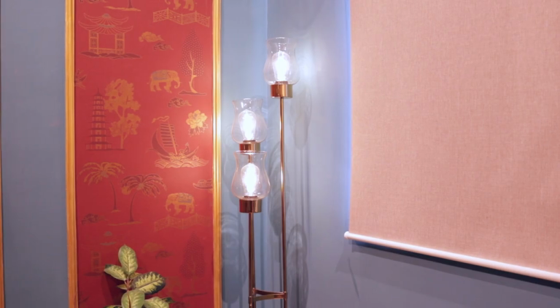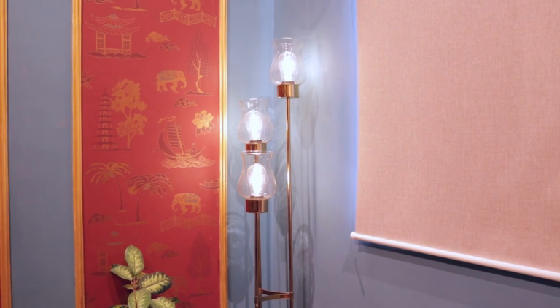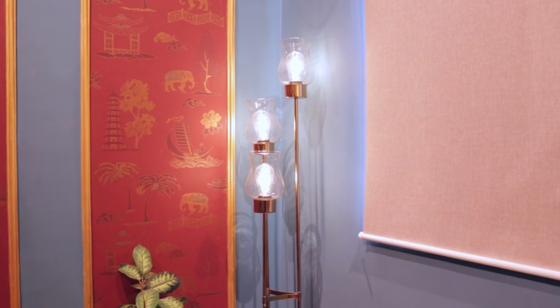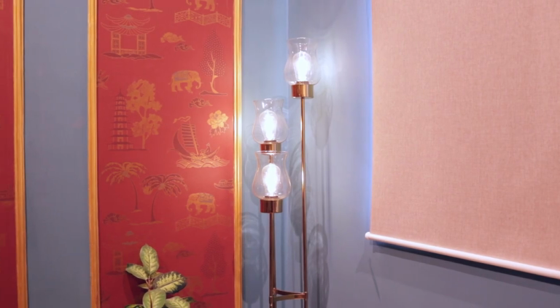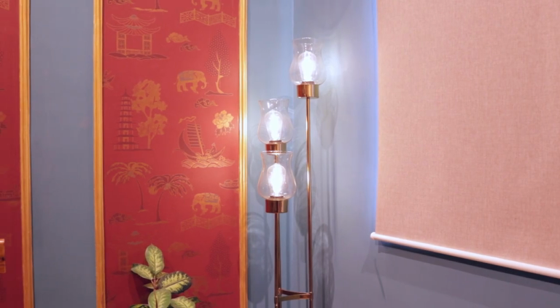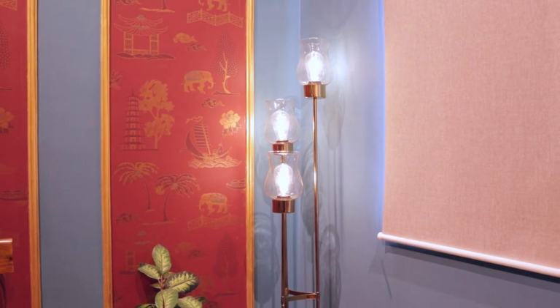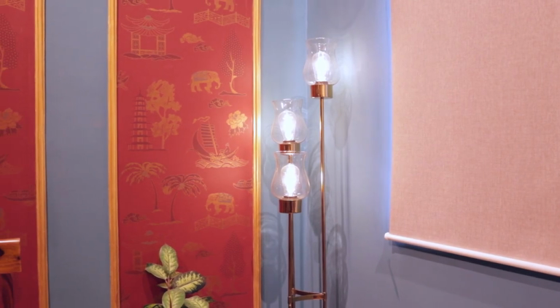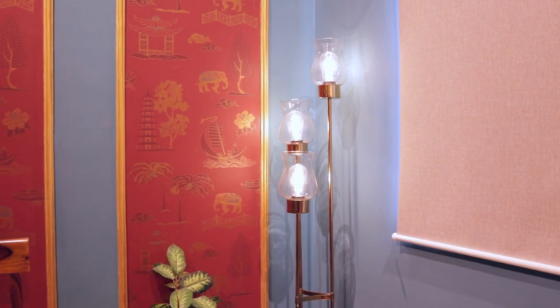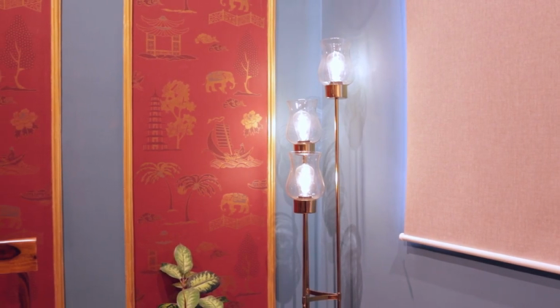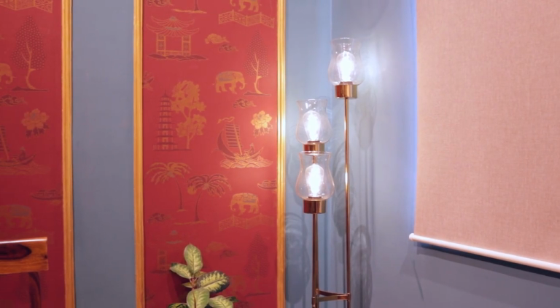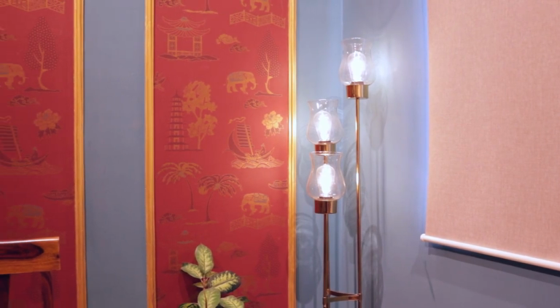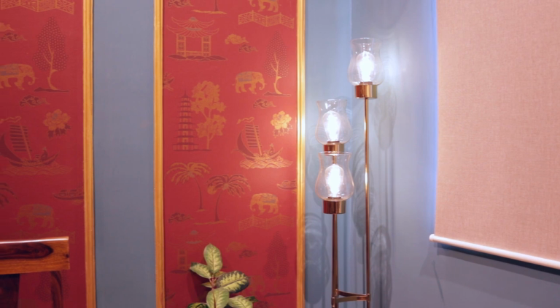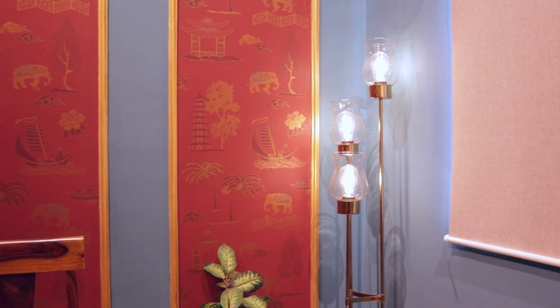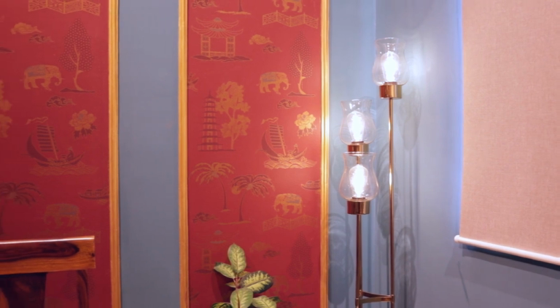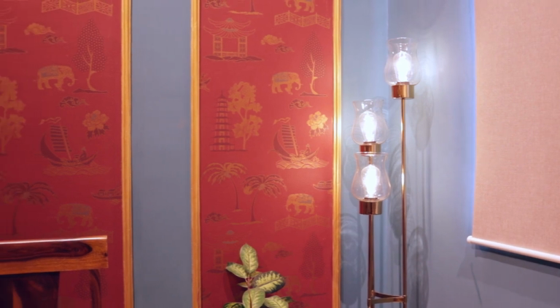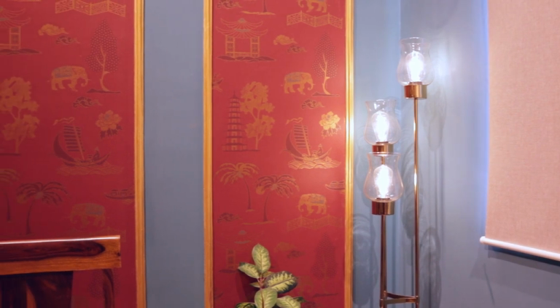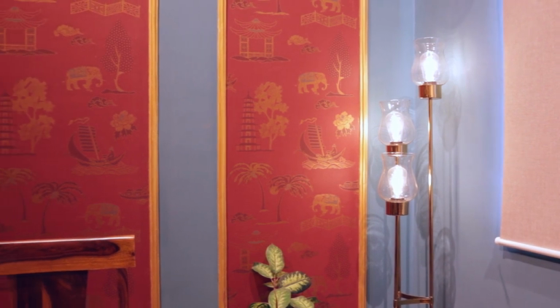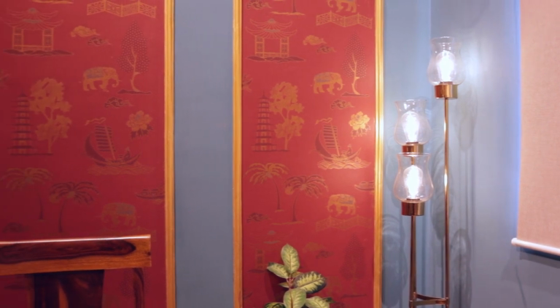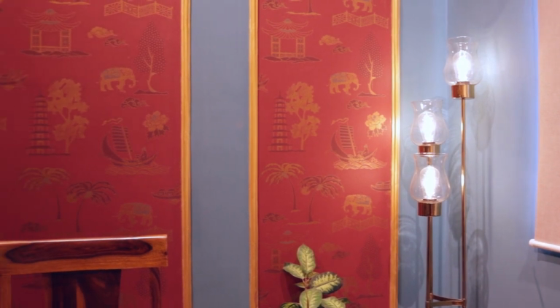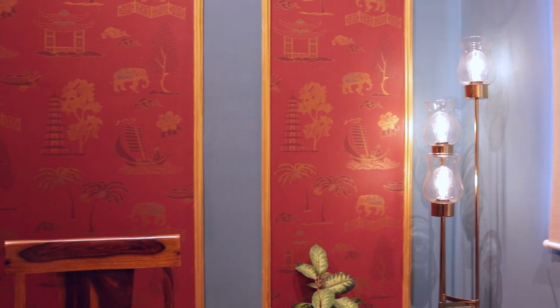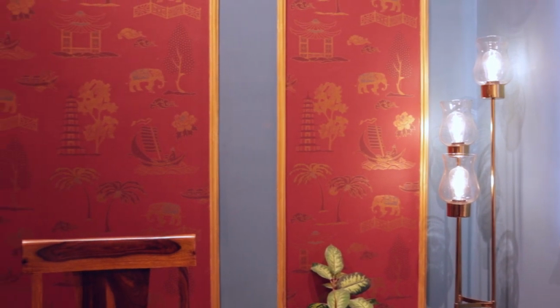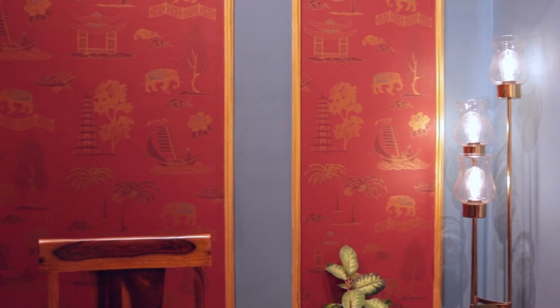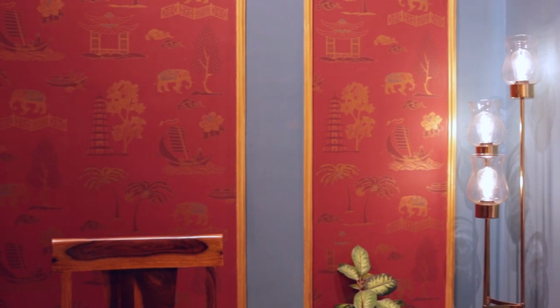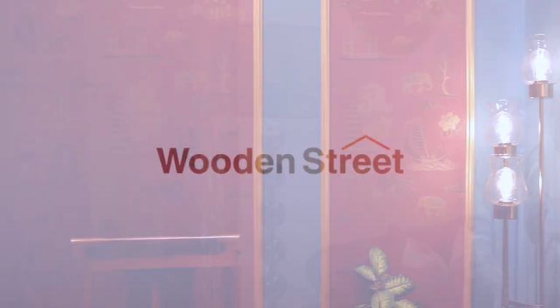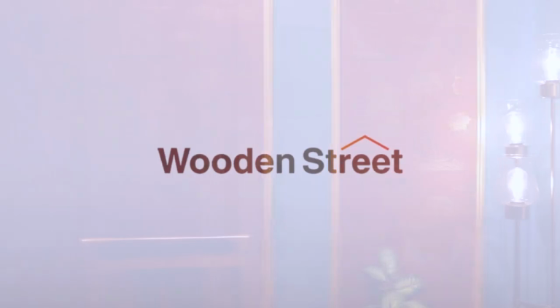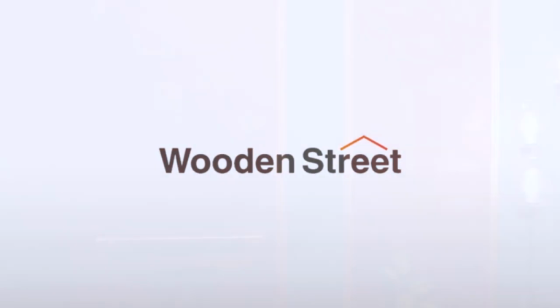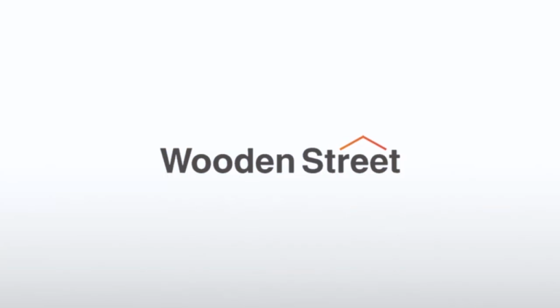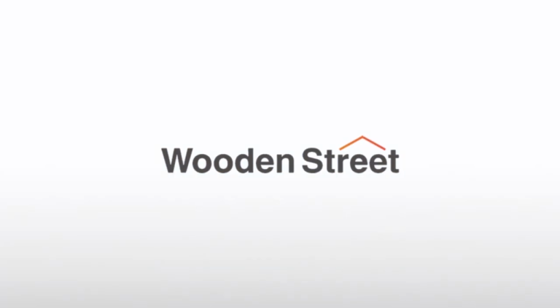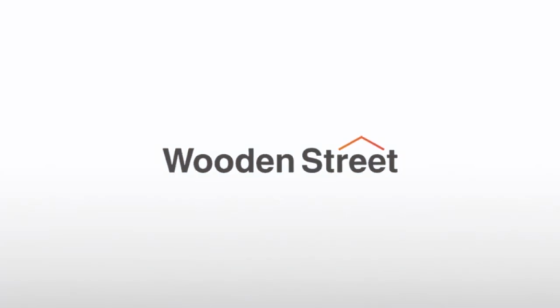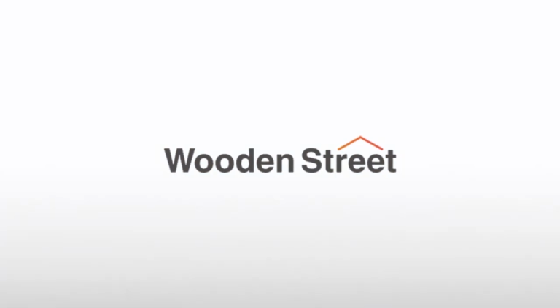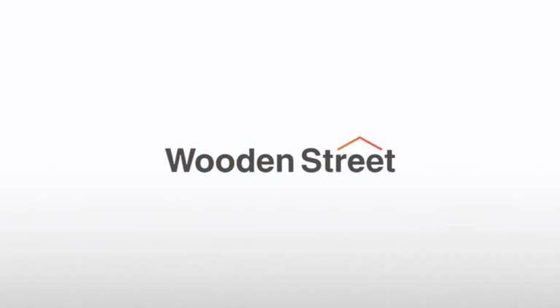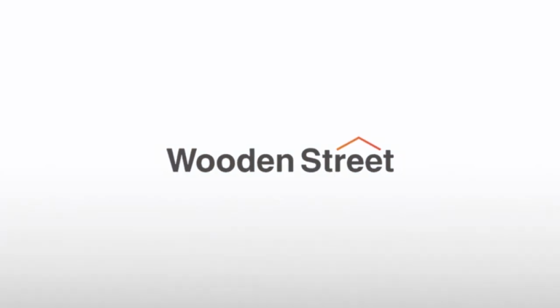Caltrop lamp is a novelty combined with intricacy. Find this unique lamp only on woodenstreet.com.